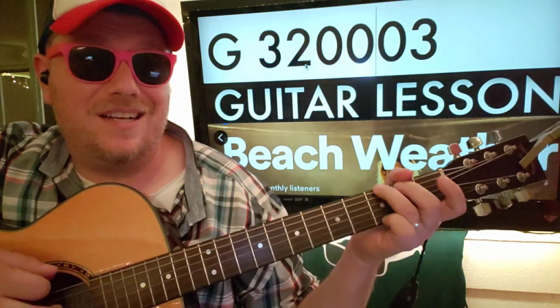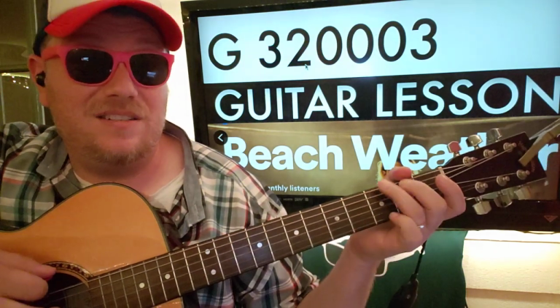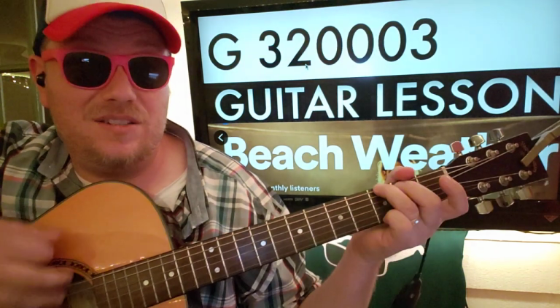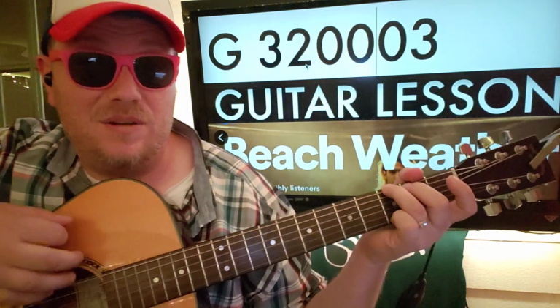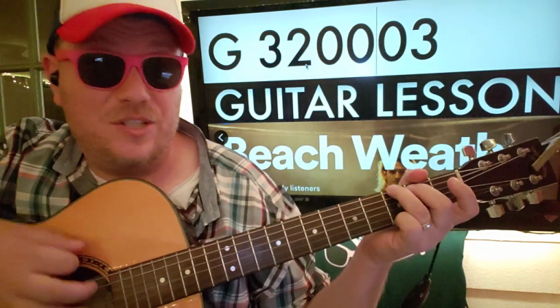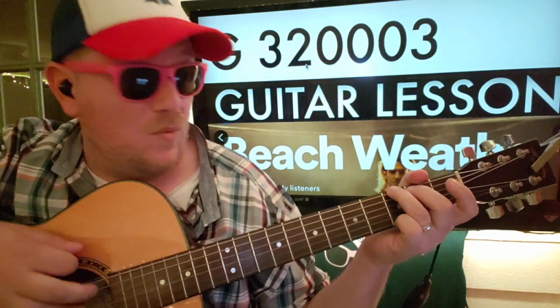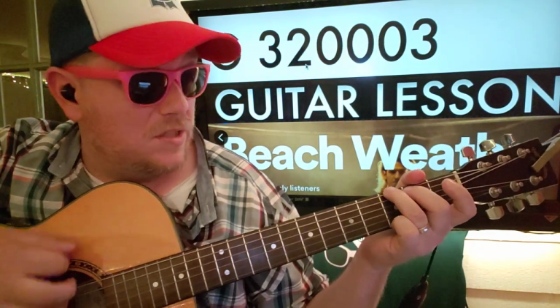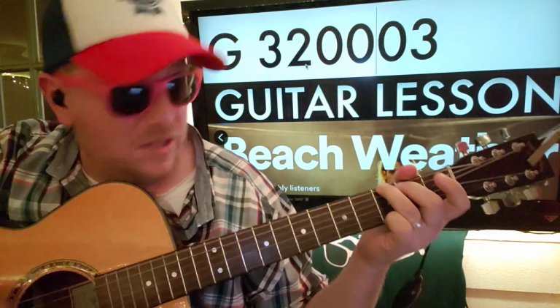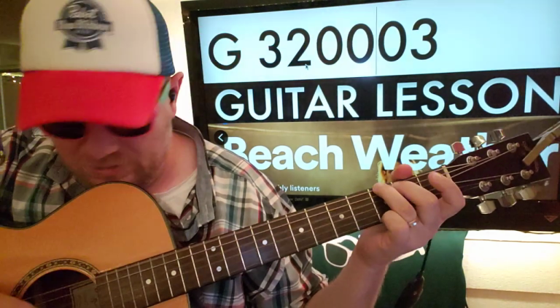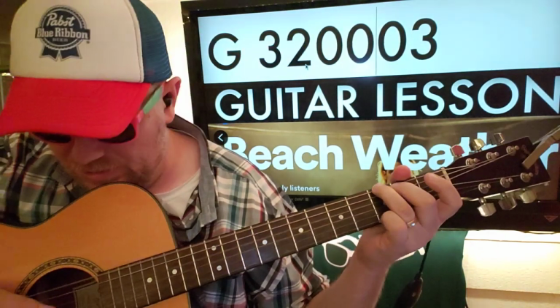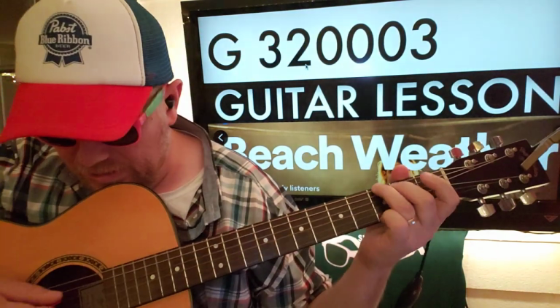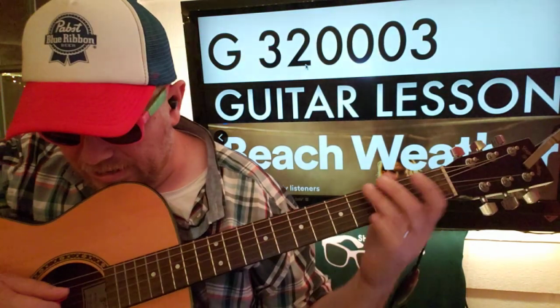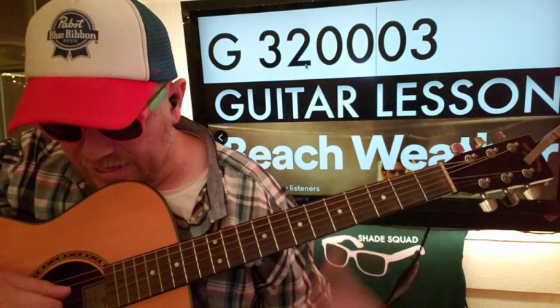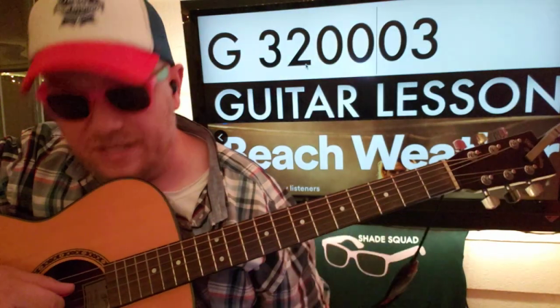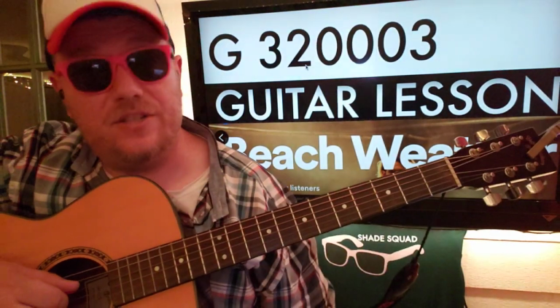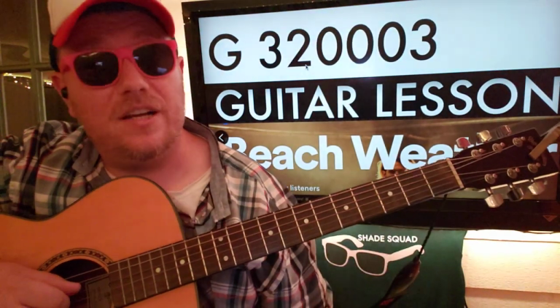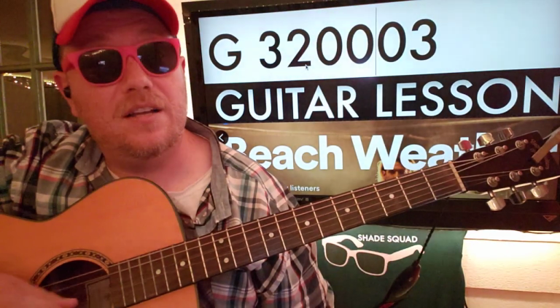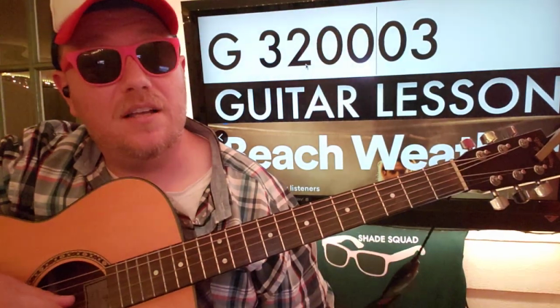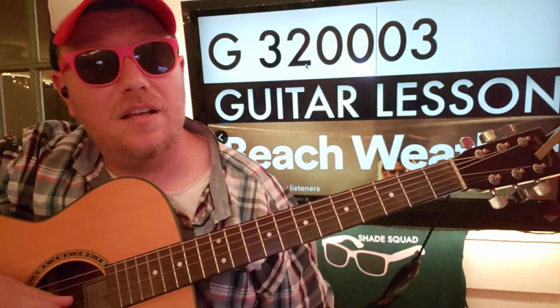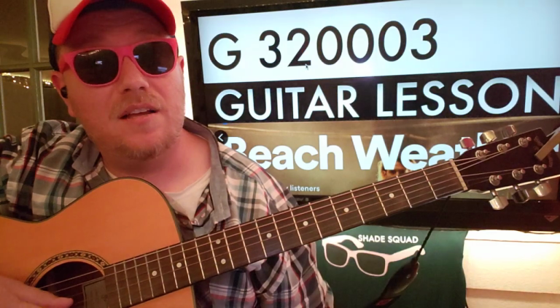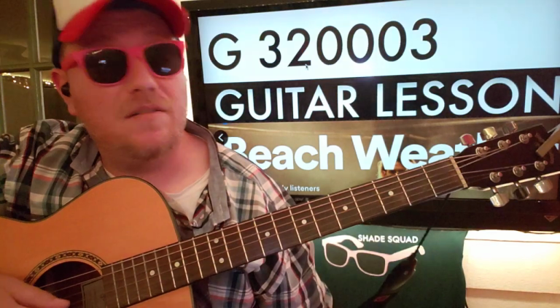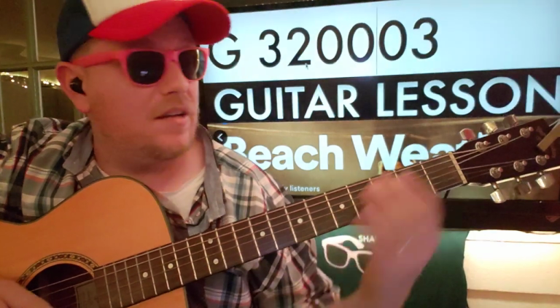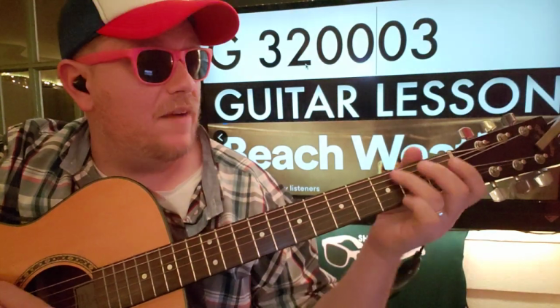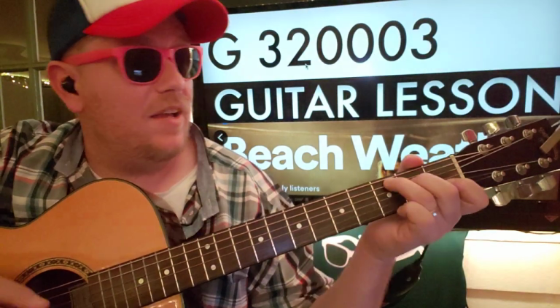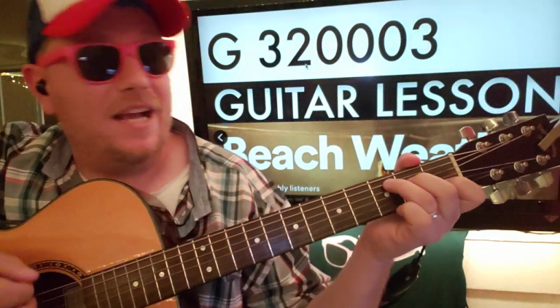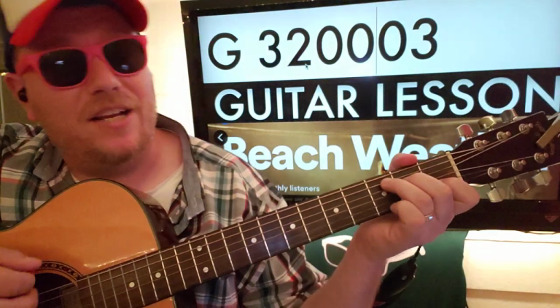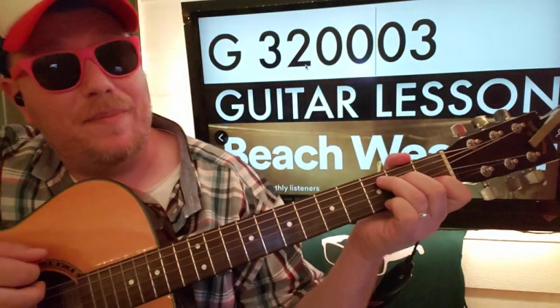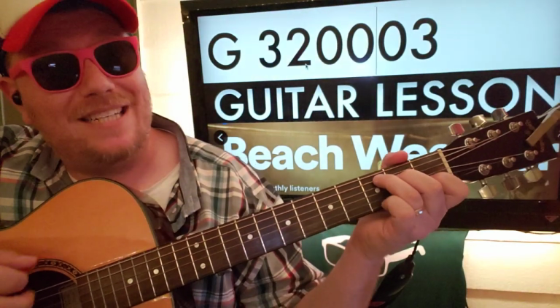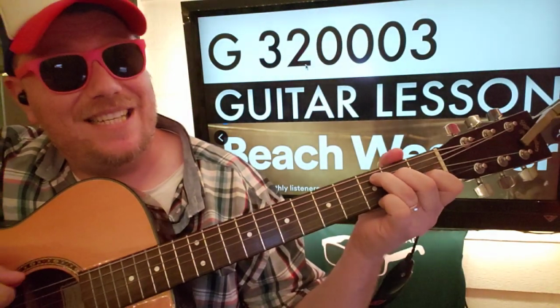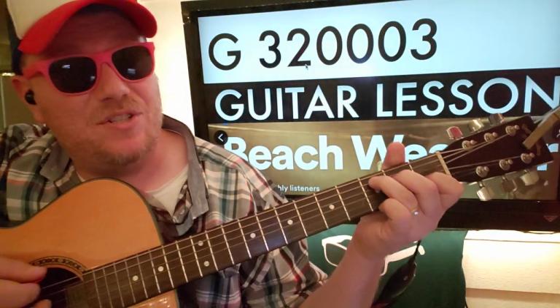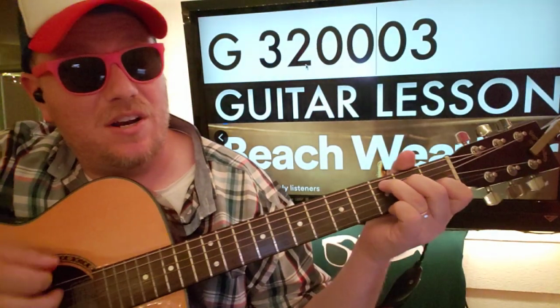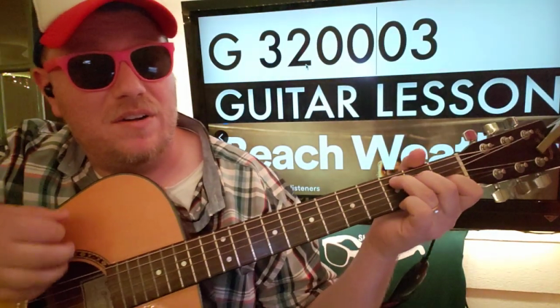You're kind of just strumming G once, and then hit the D string. And then you go back to C and start over.